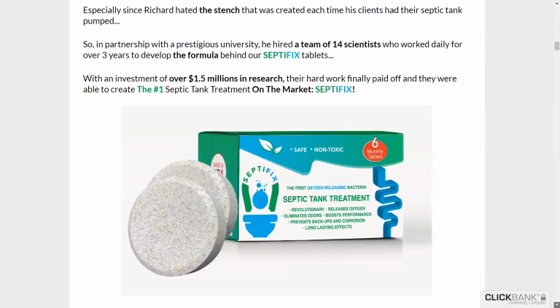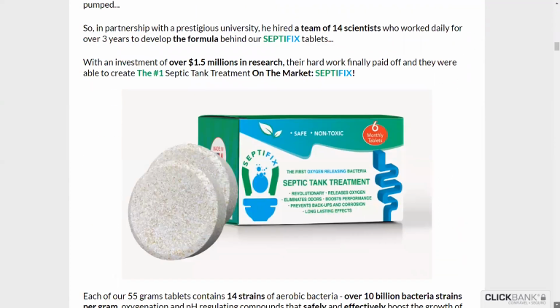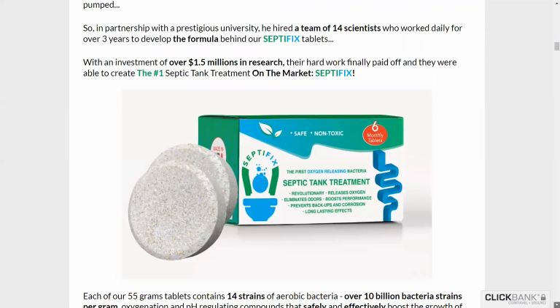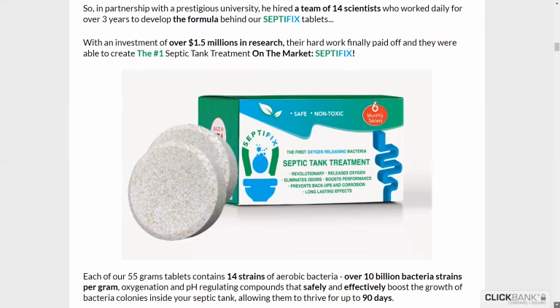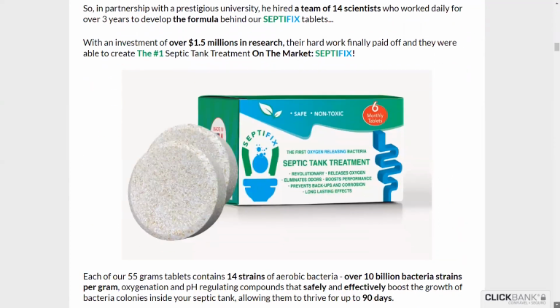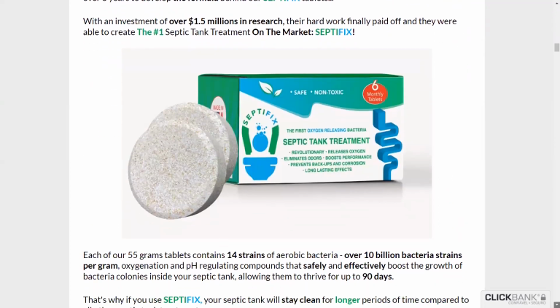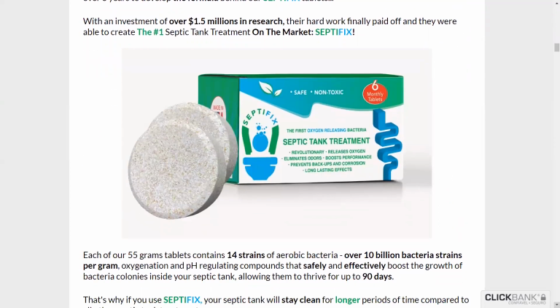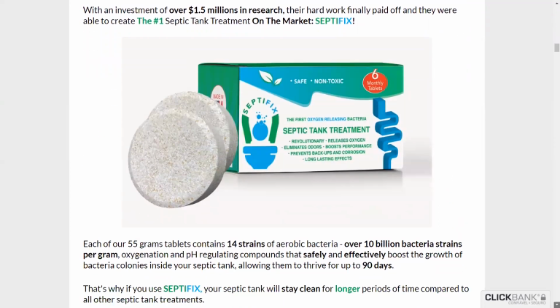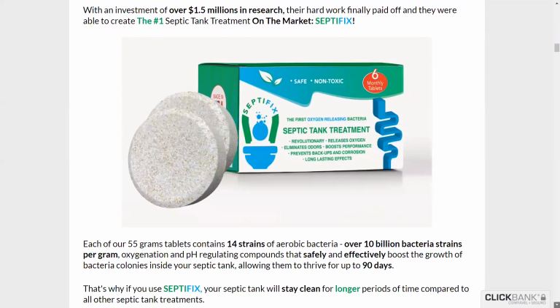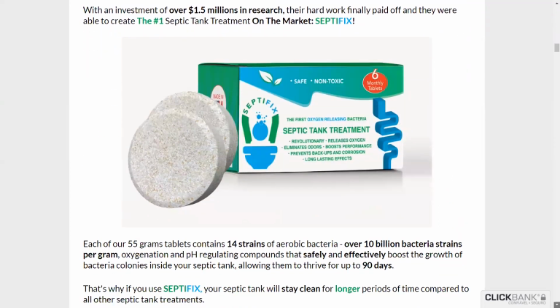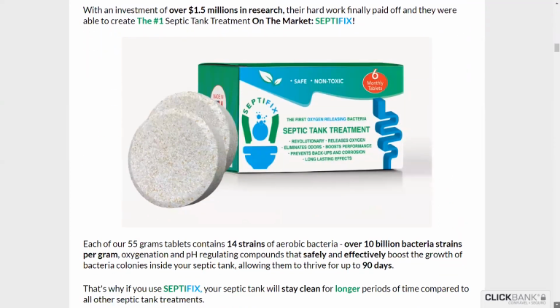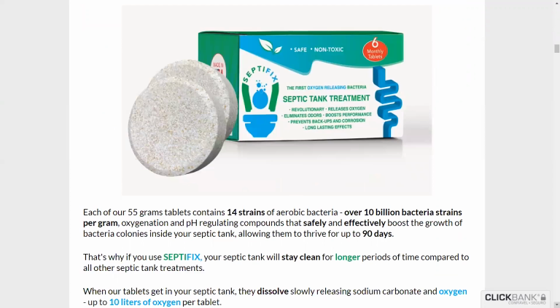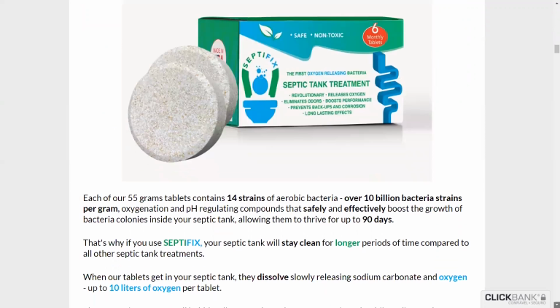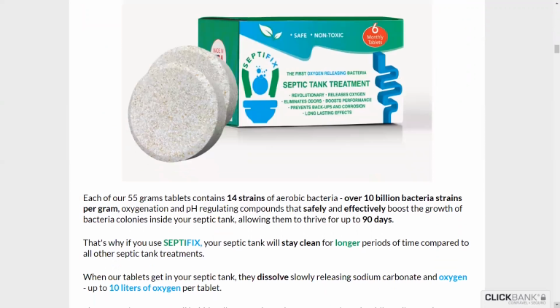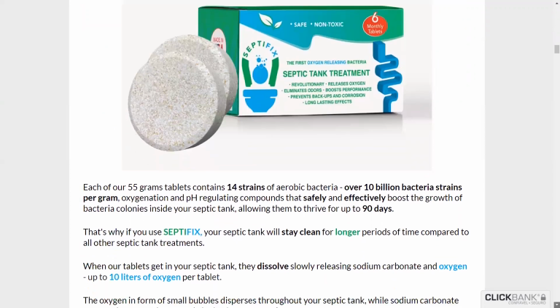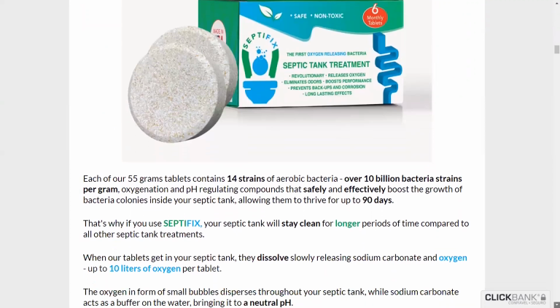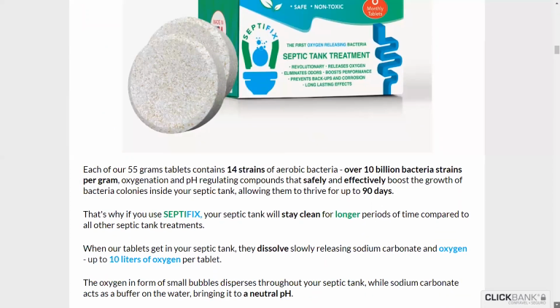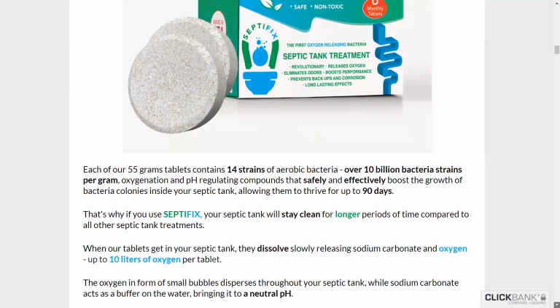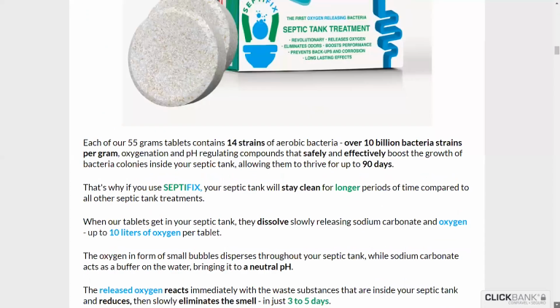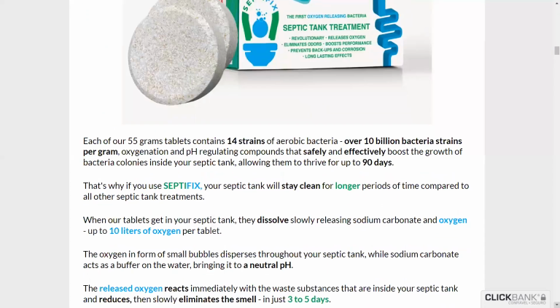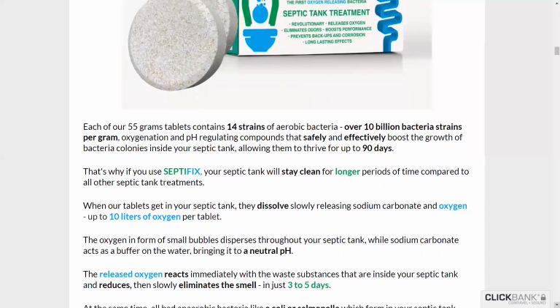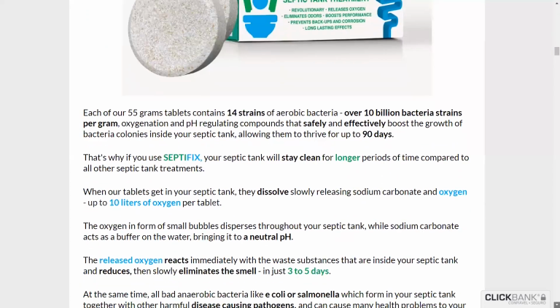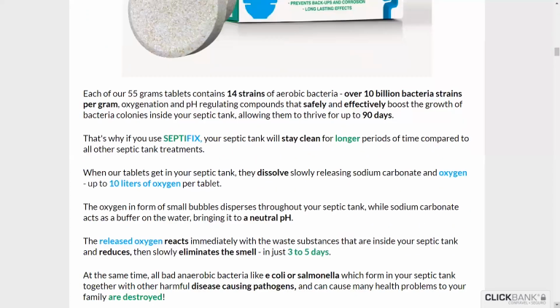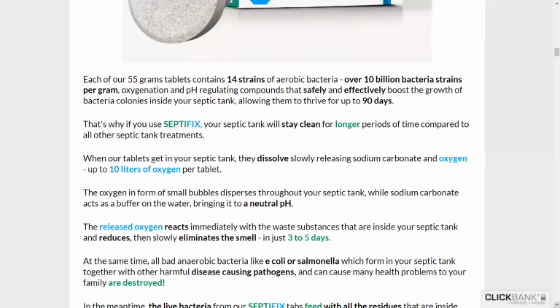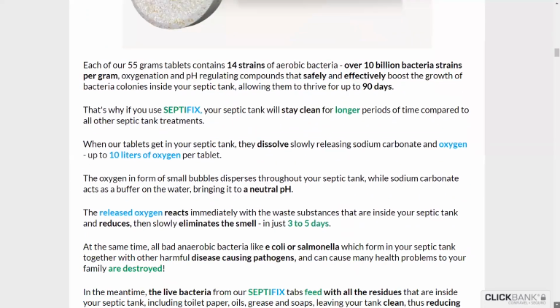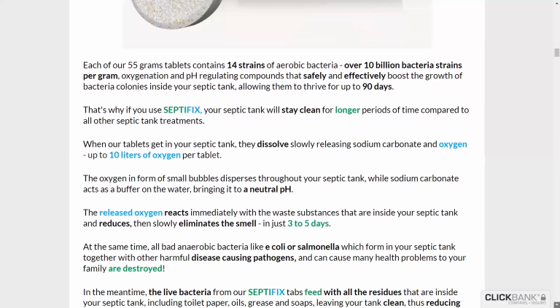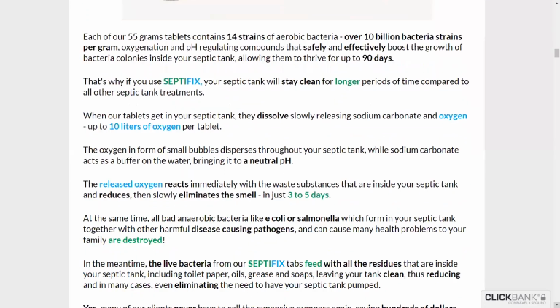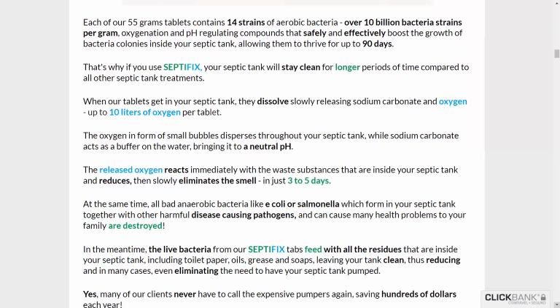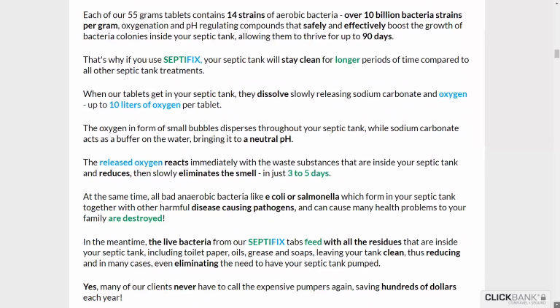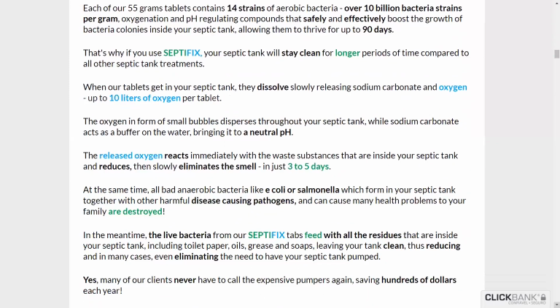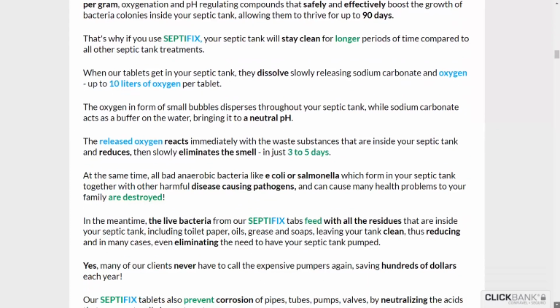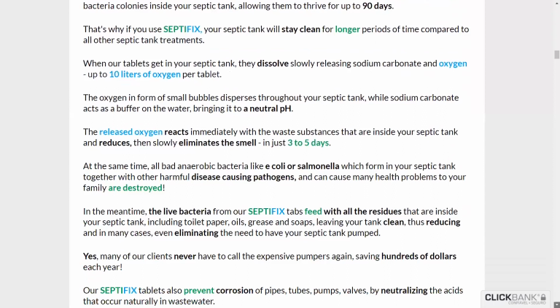Solve now all your septic tank problems, saving a small fortune every year. See now our review on Septifix.